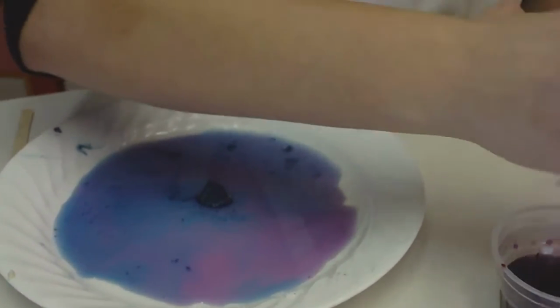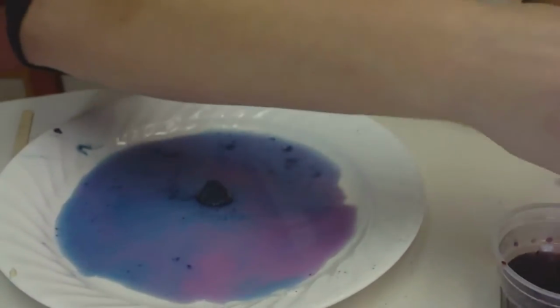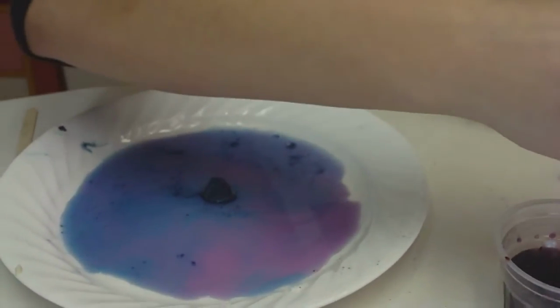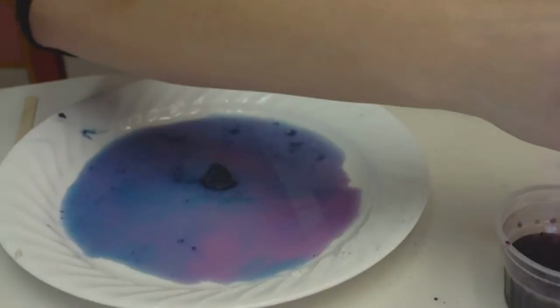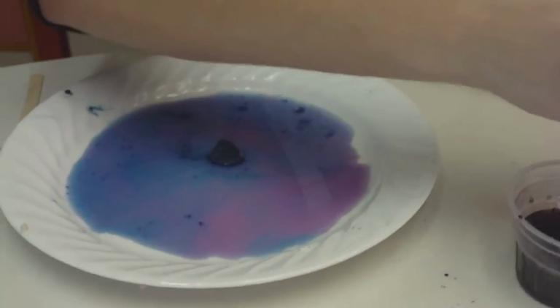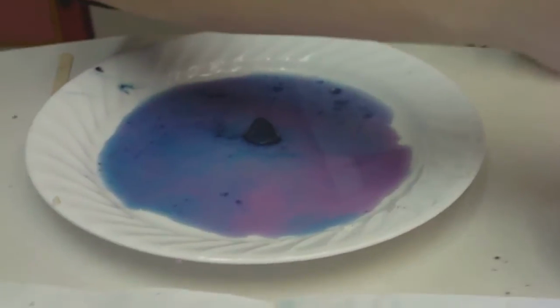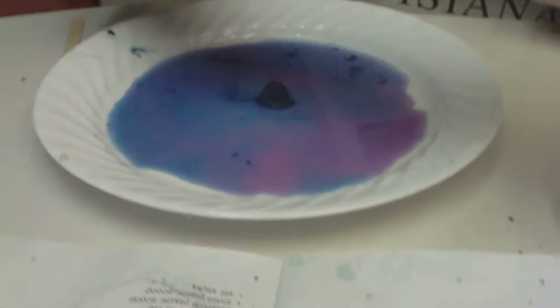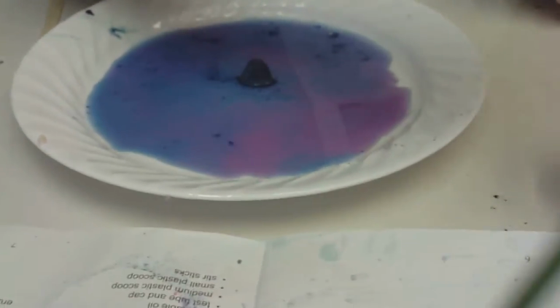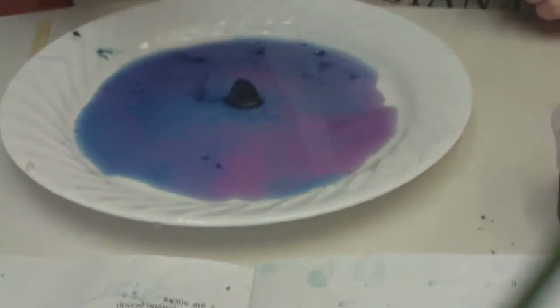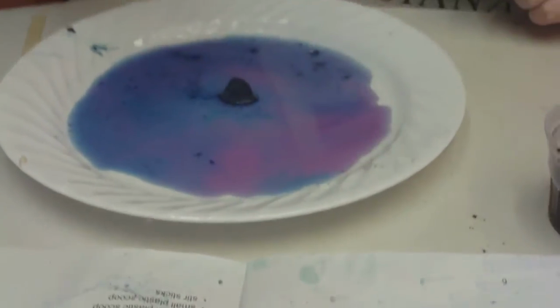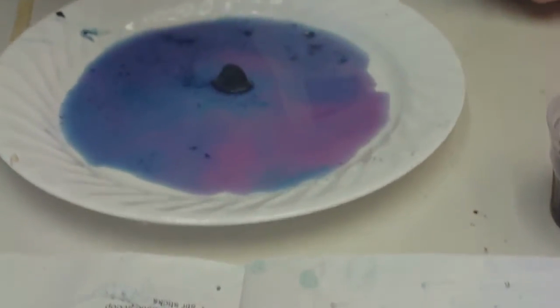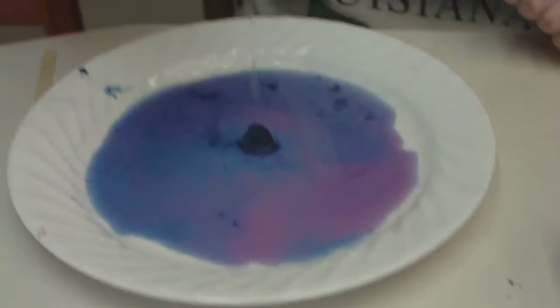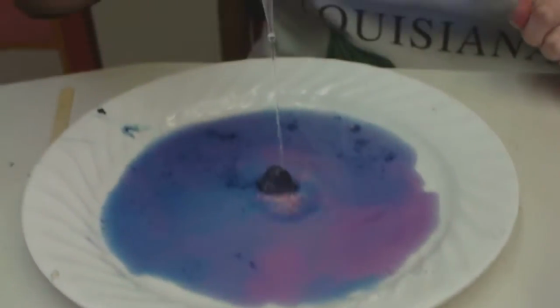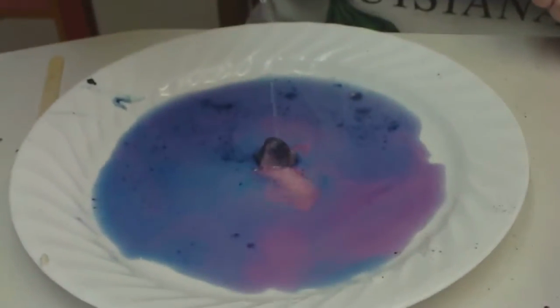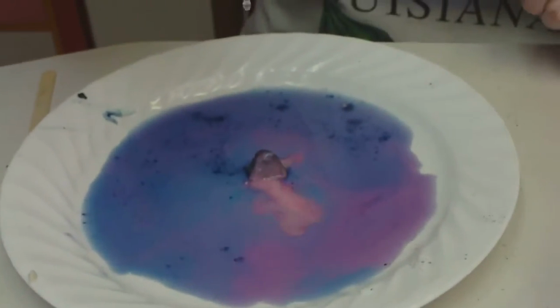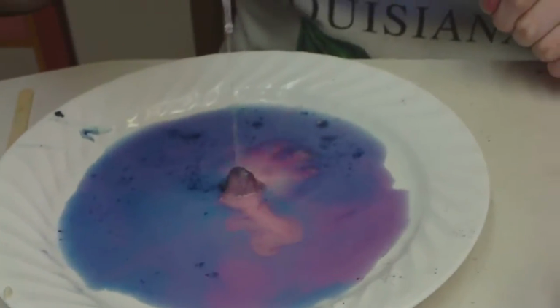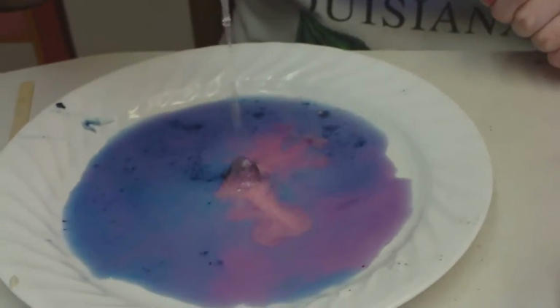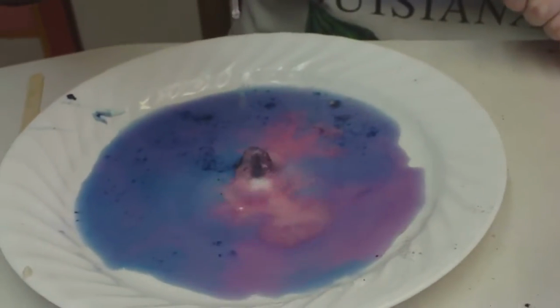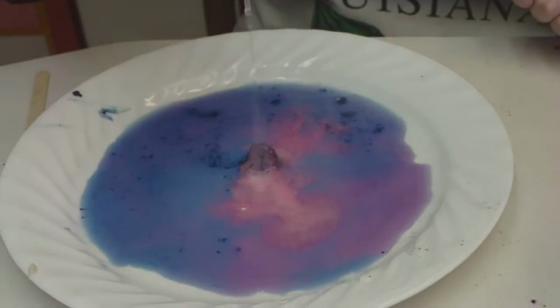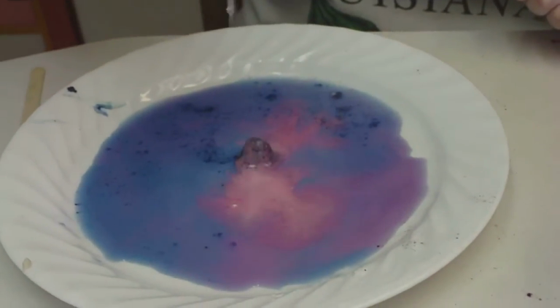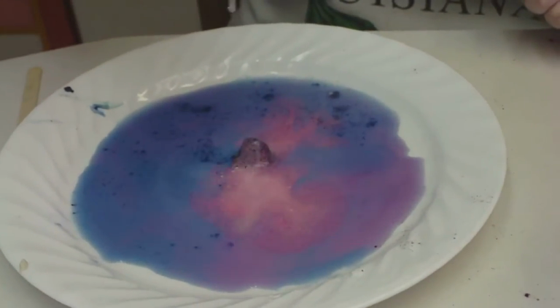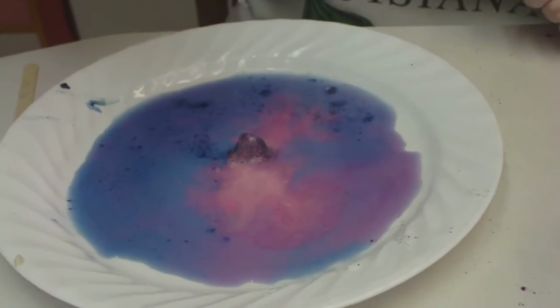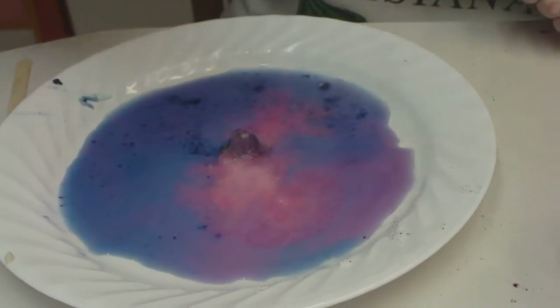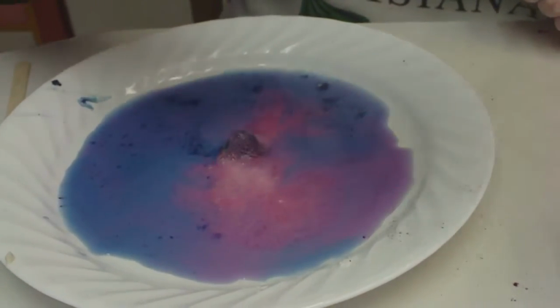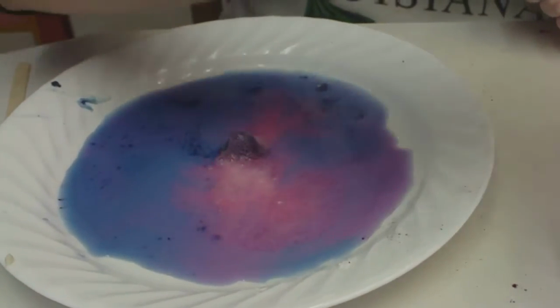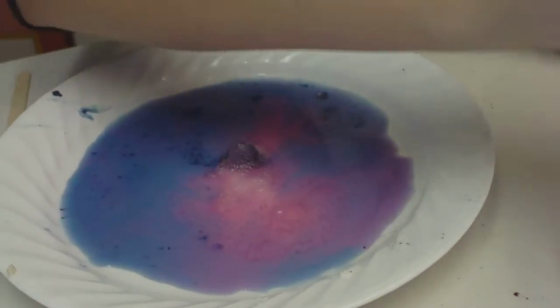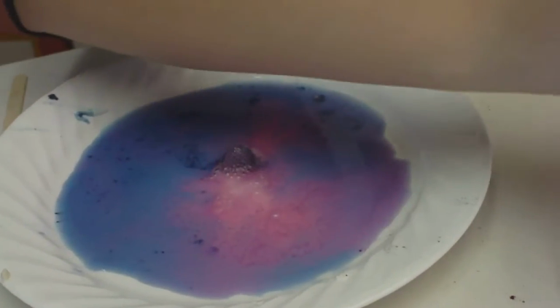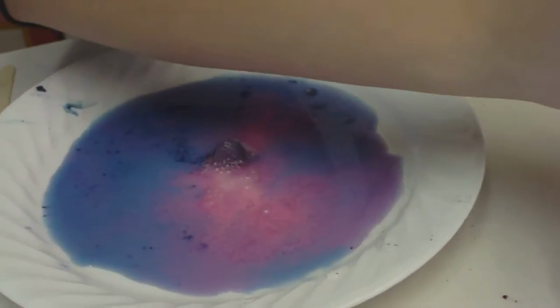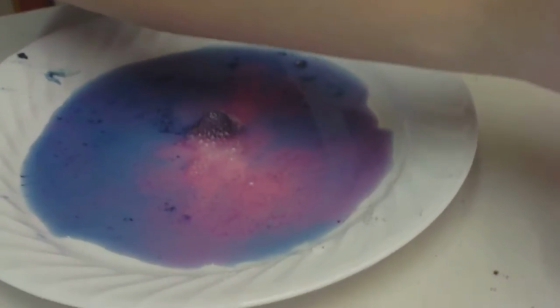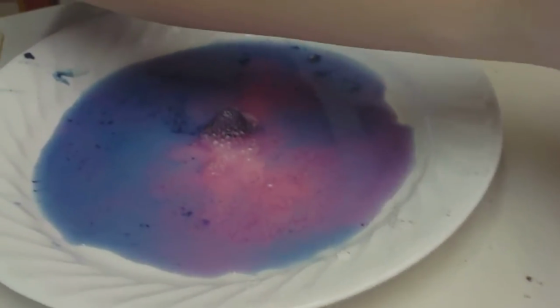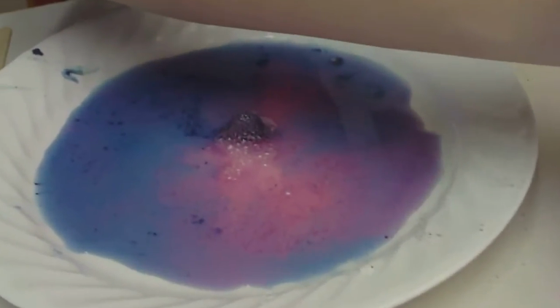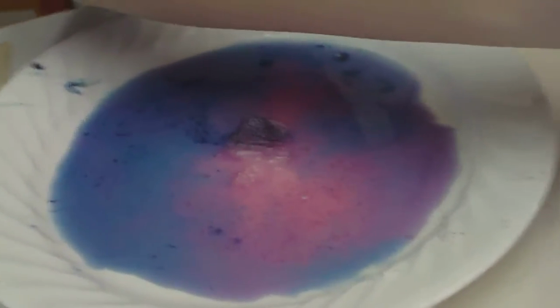Draw some citric acid solution and drop it onto the volcano. Watch it react. Oh yeah, it's pink!